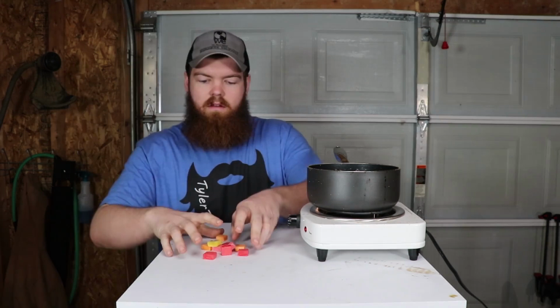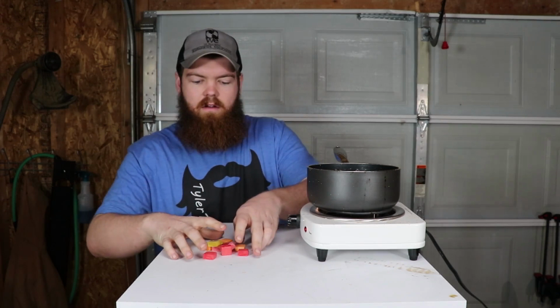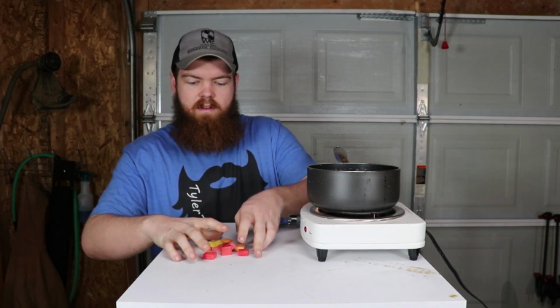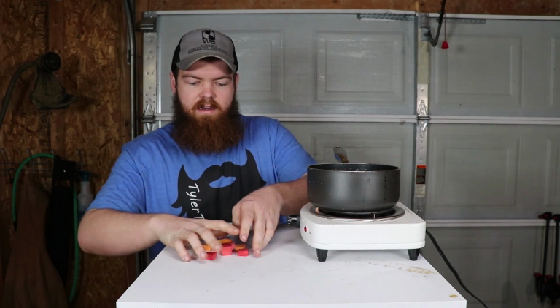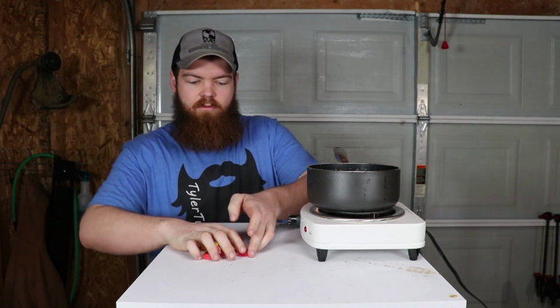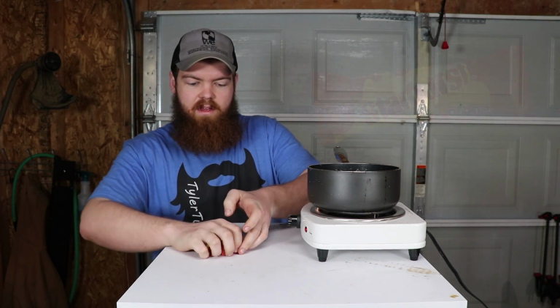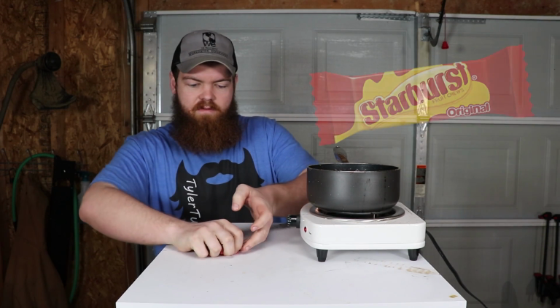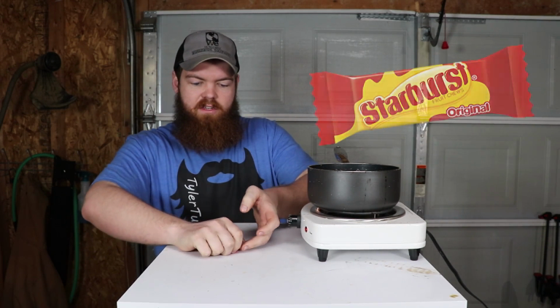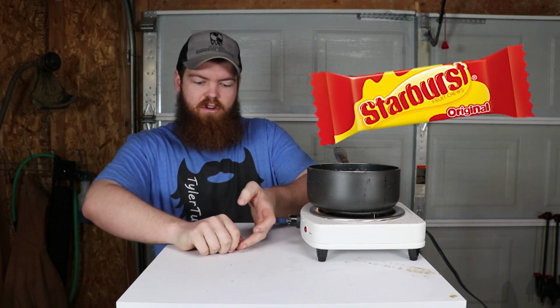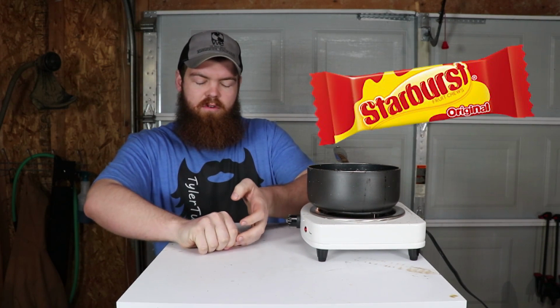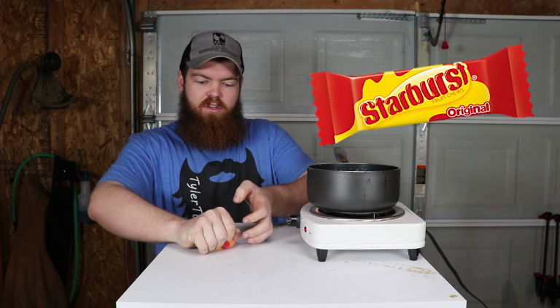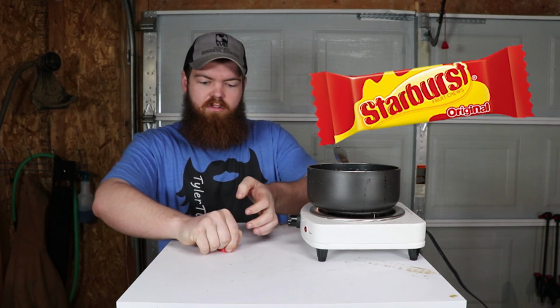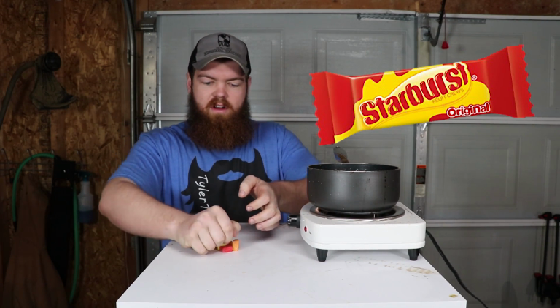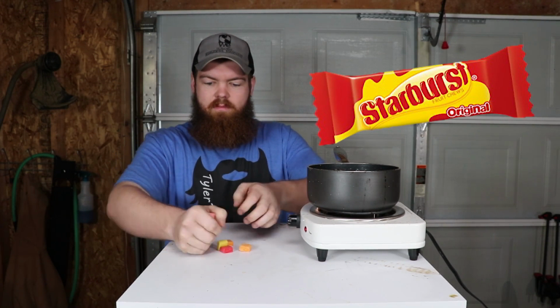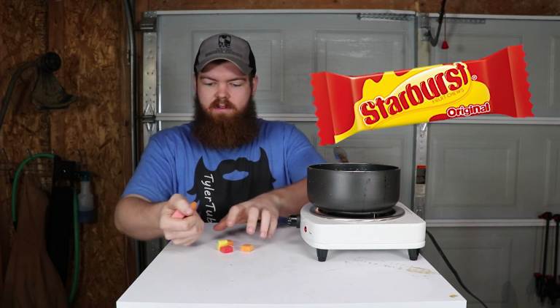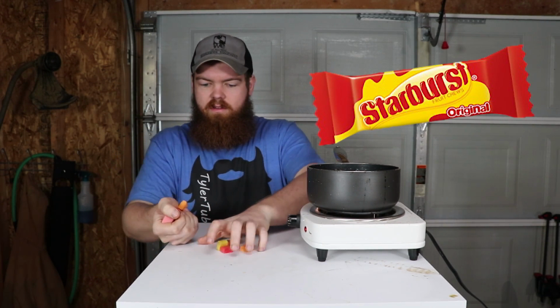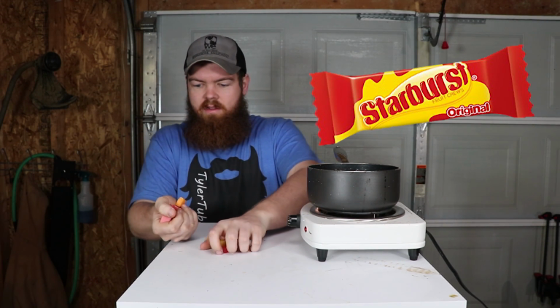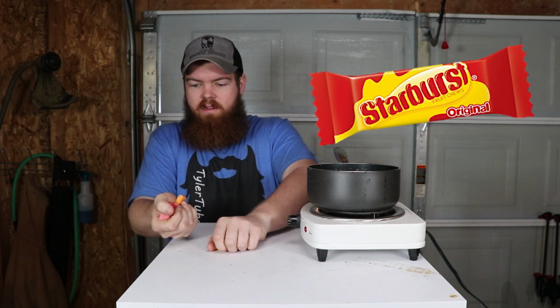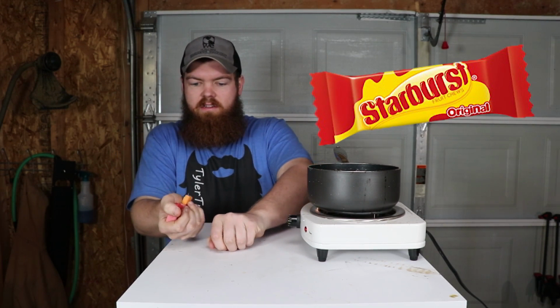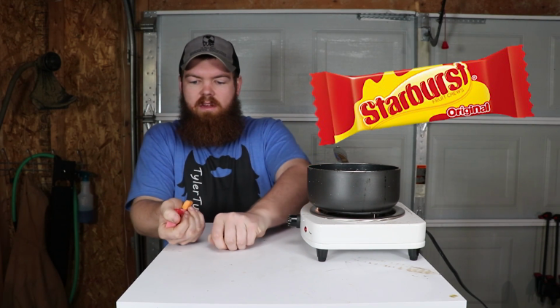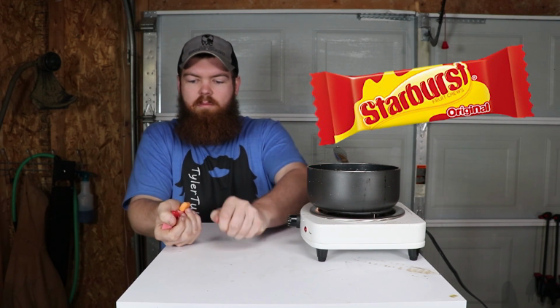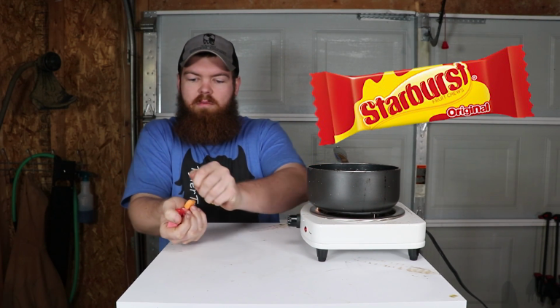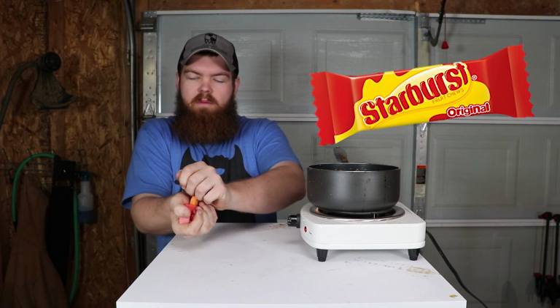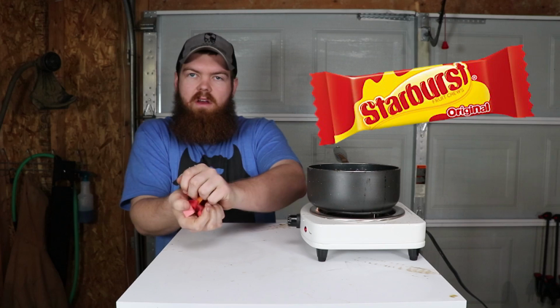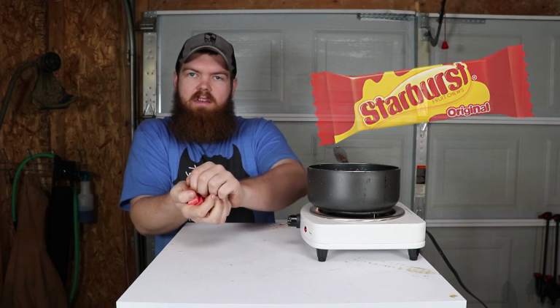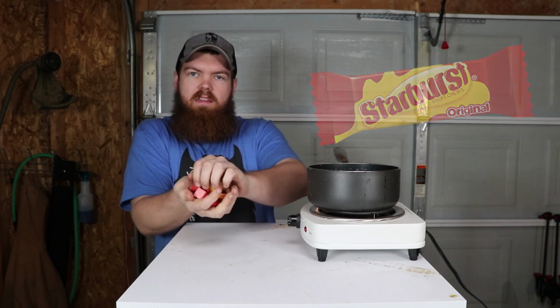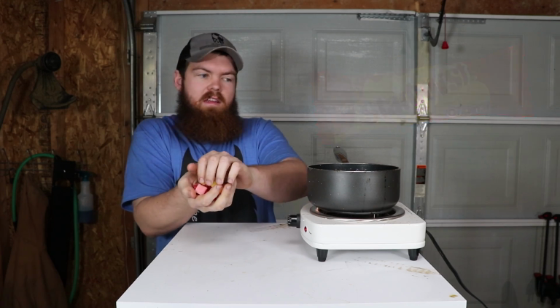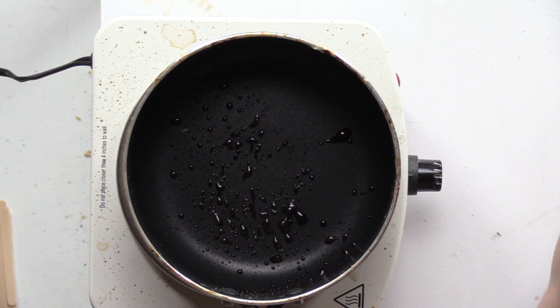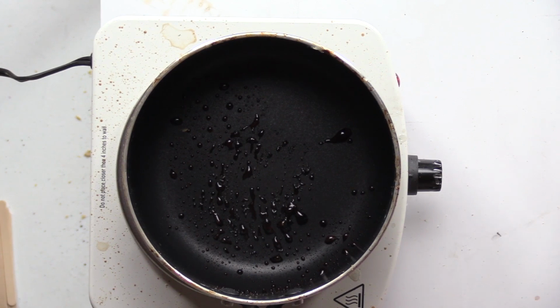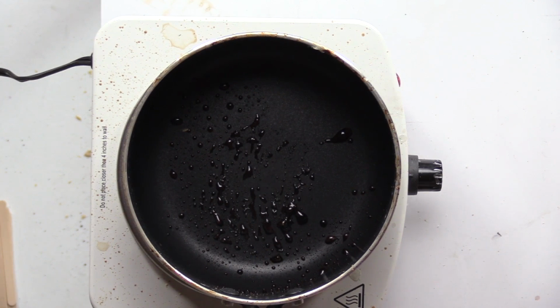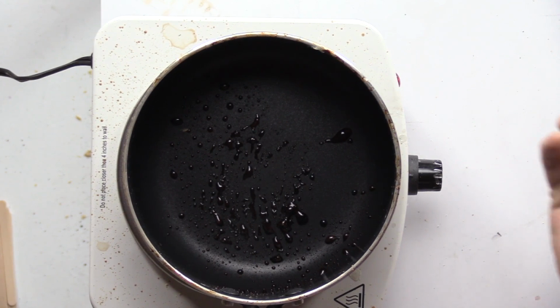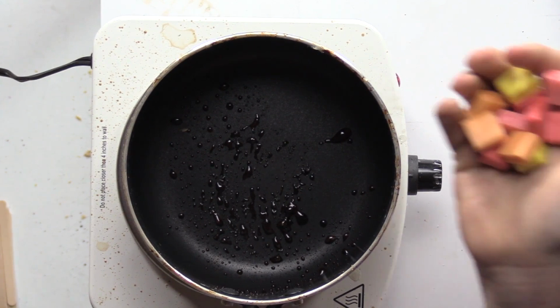Now that we have the Starburst unwrapped, it's time to put them in the pot and melt them down.